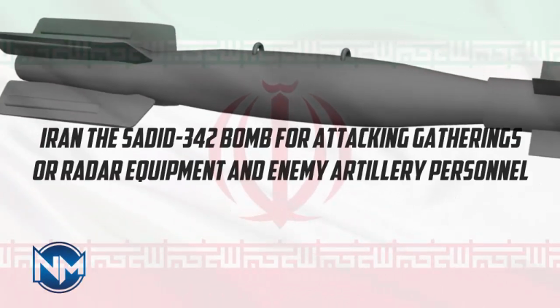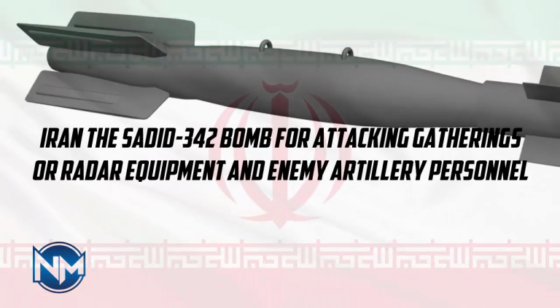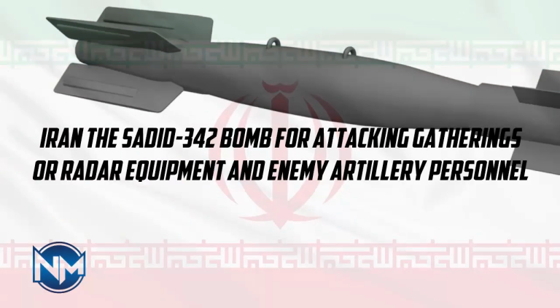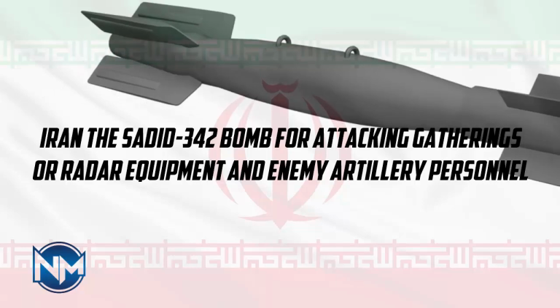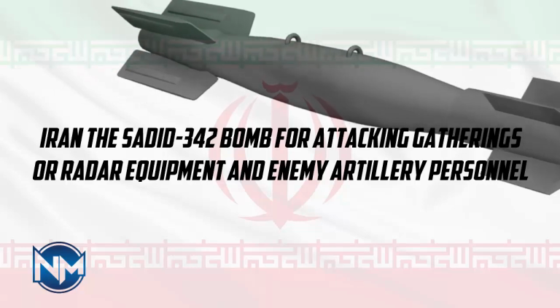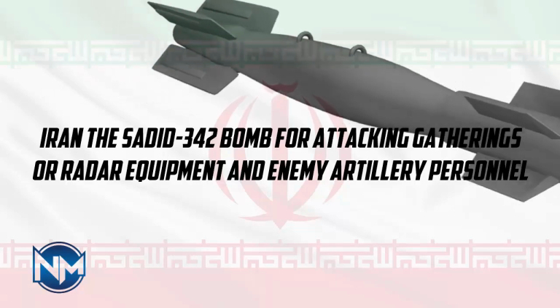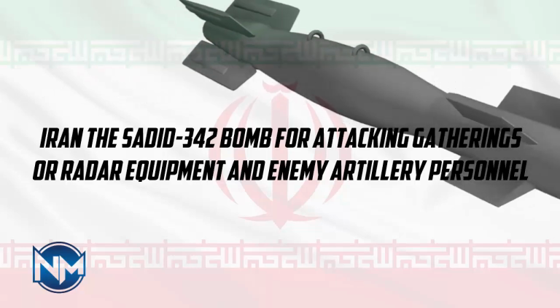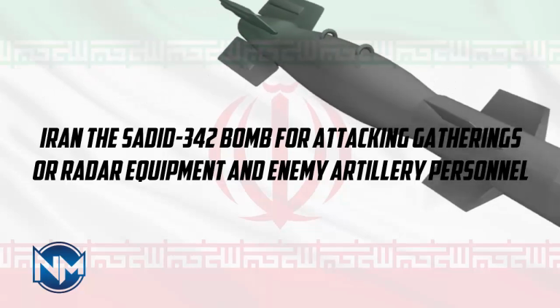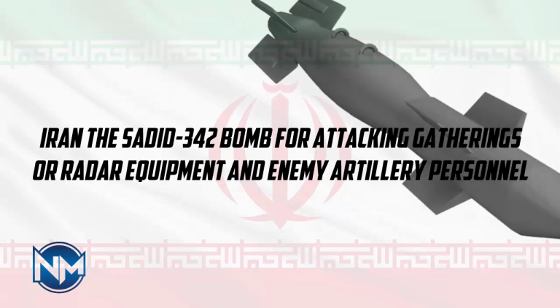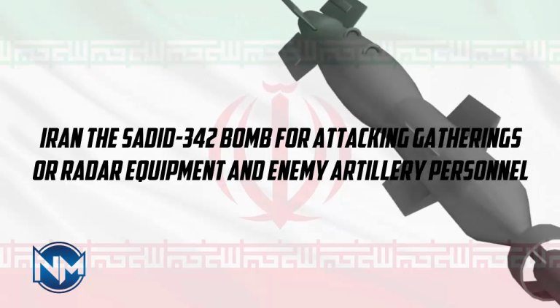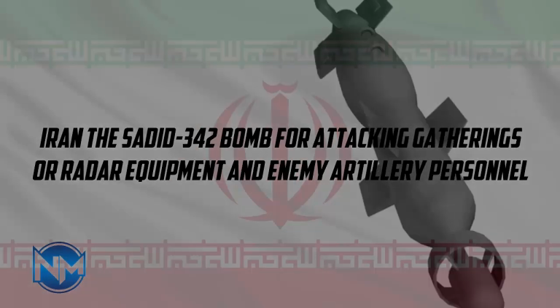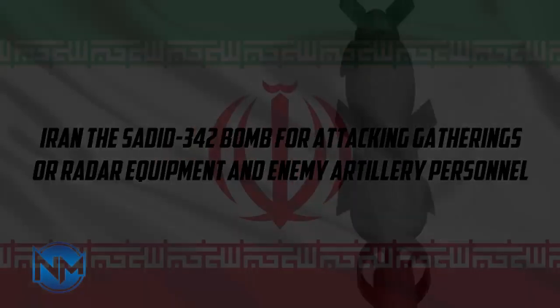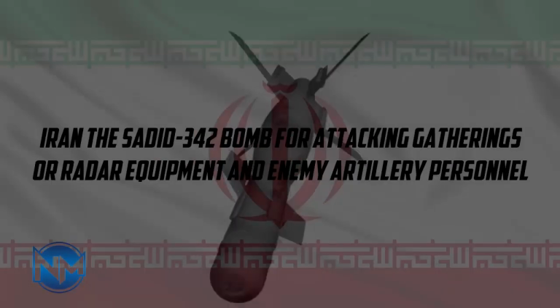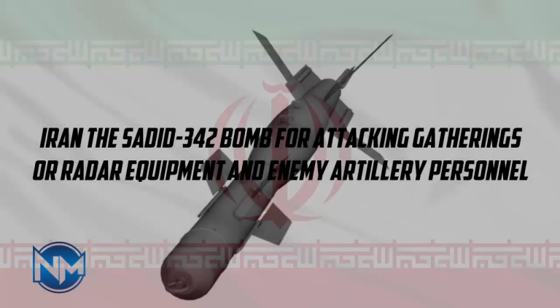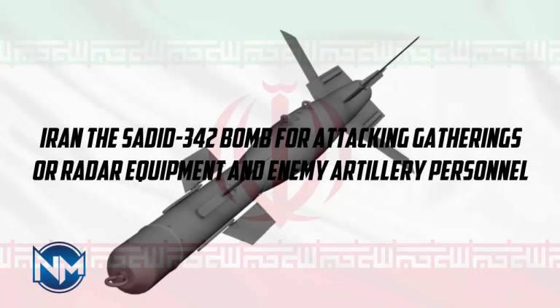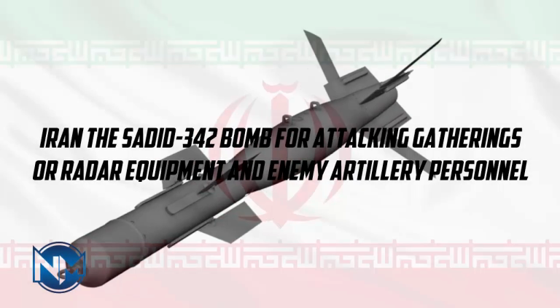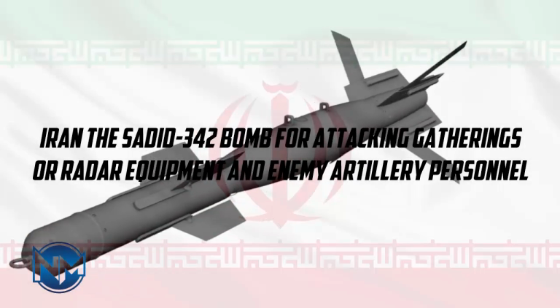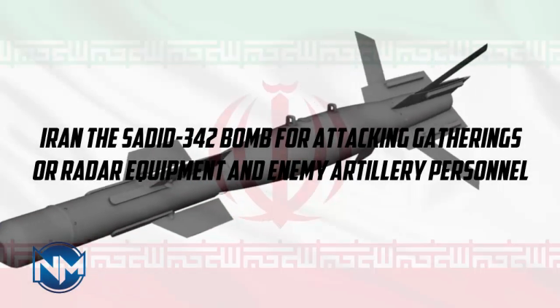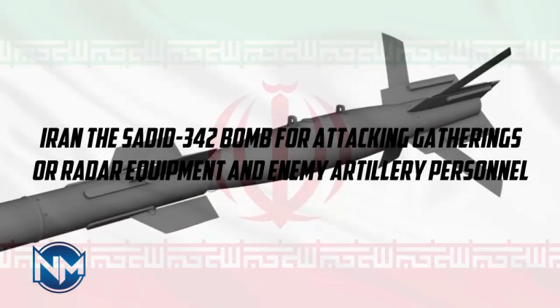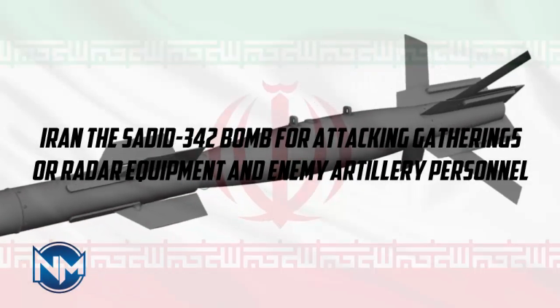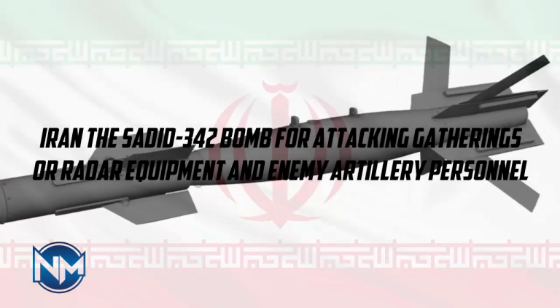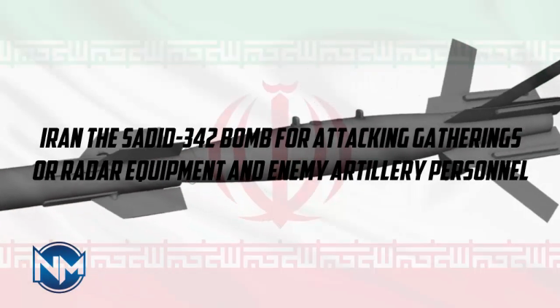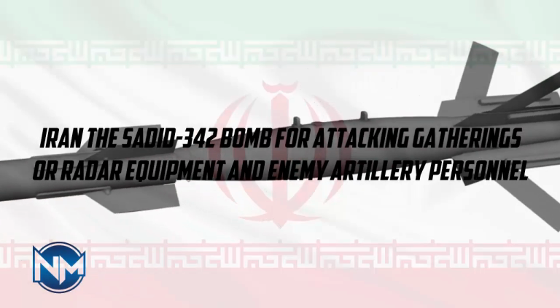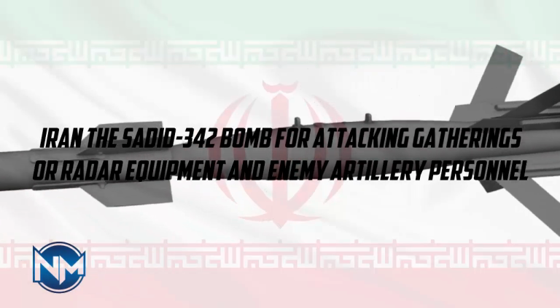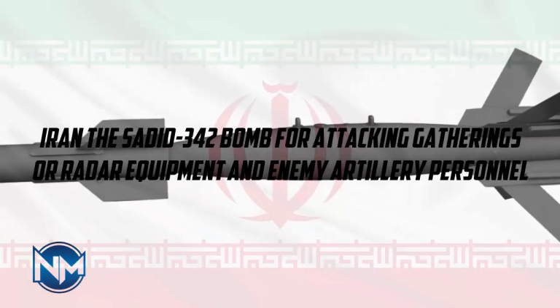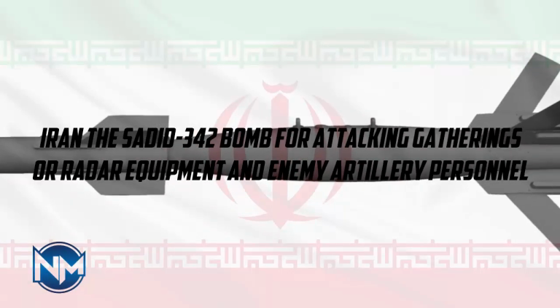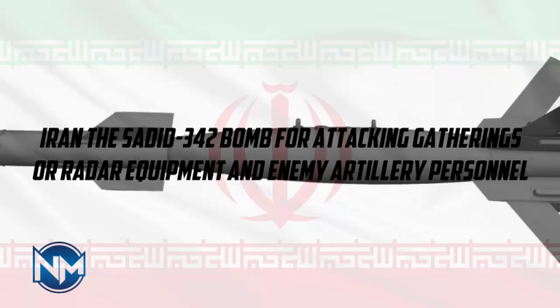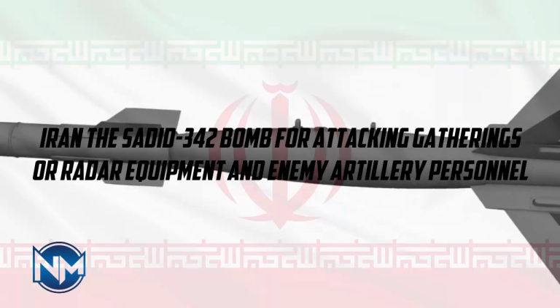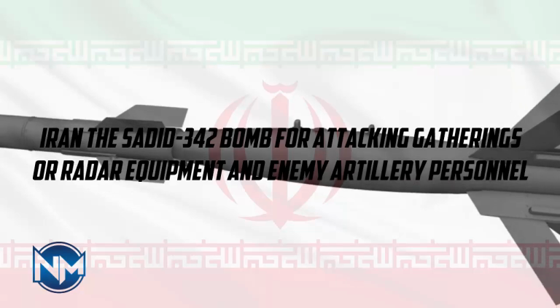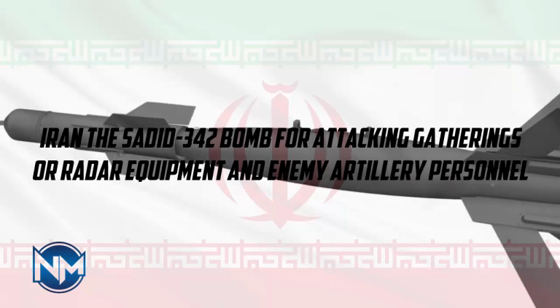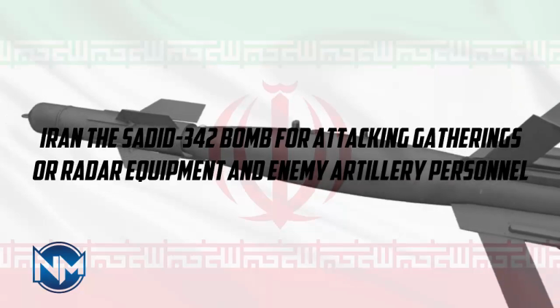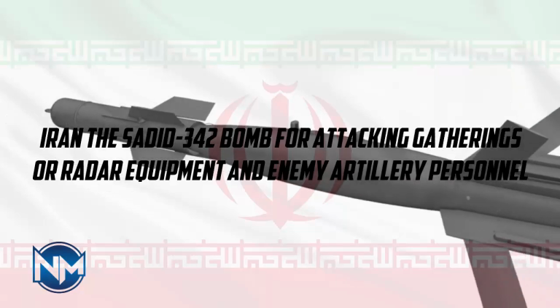Iran's Sadat 342 bomb is designed for attacking gatherings, radar equipment, and enemy artillery personnel.